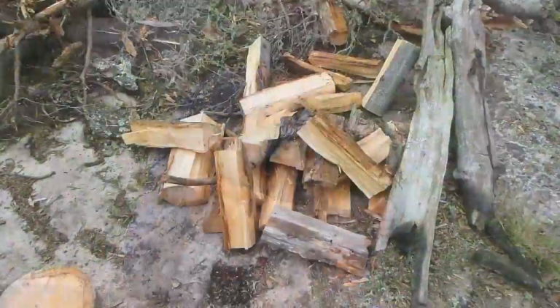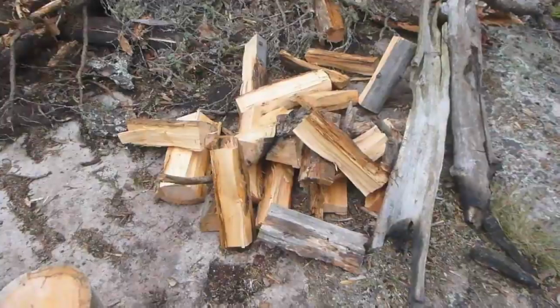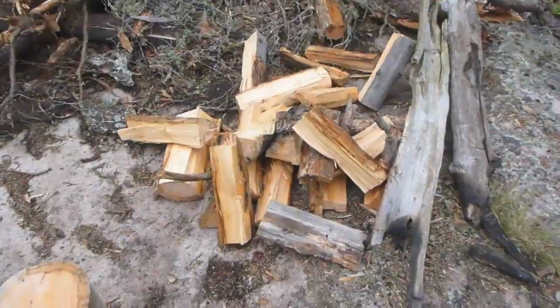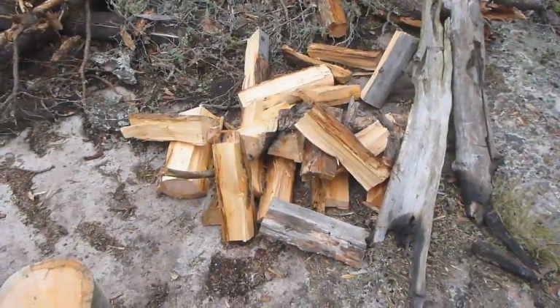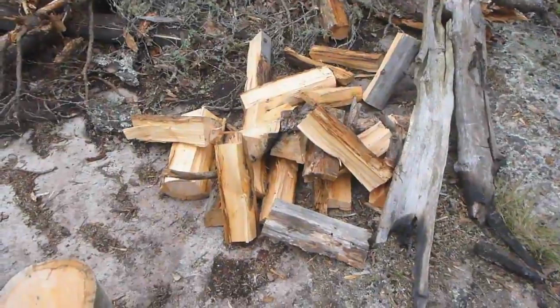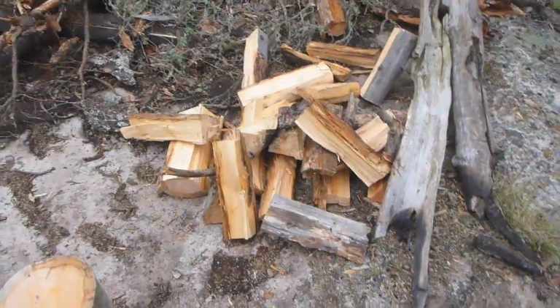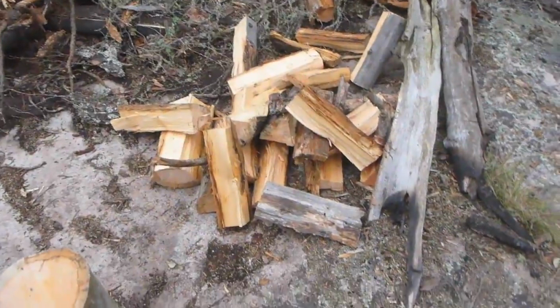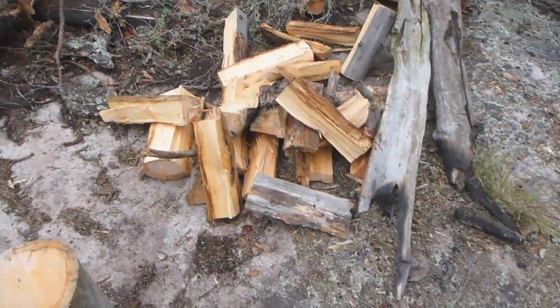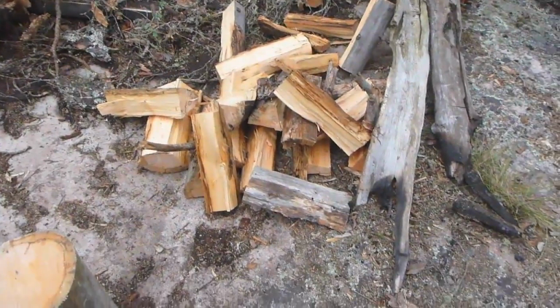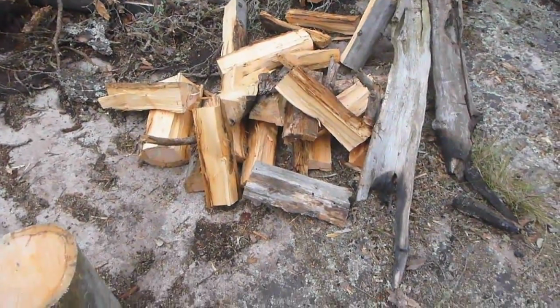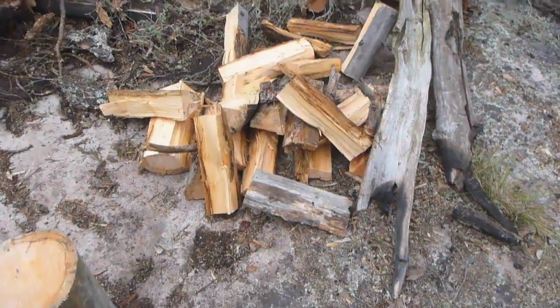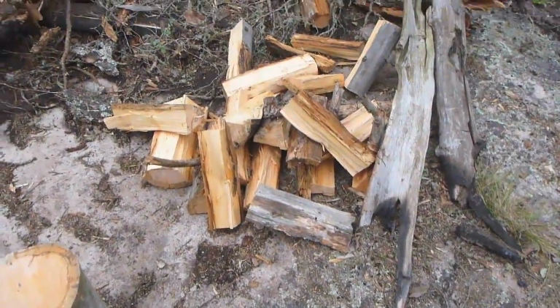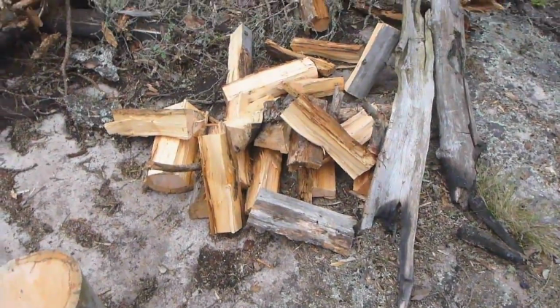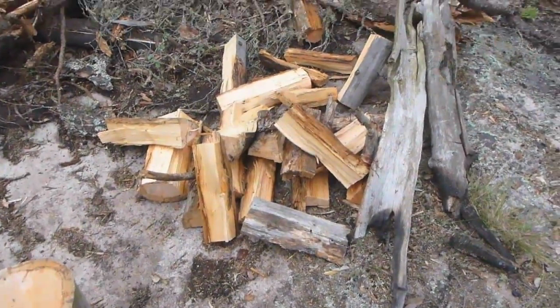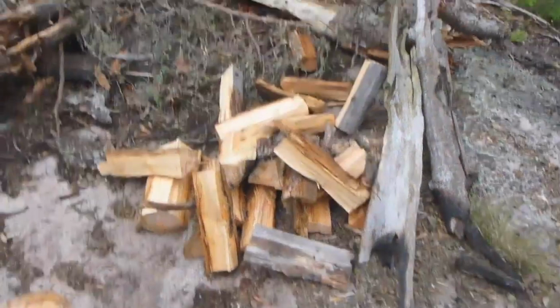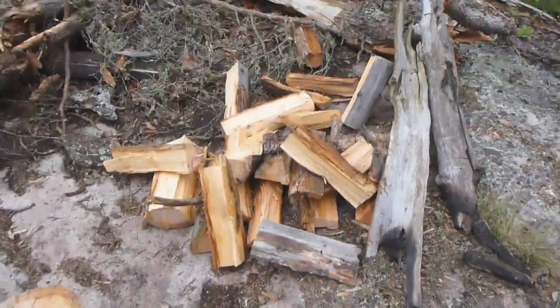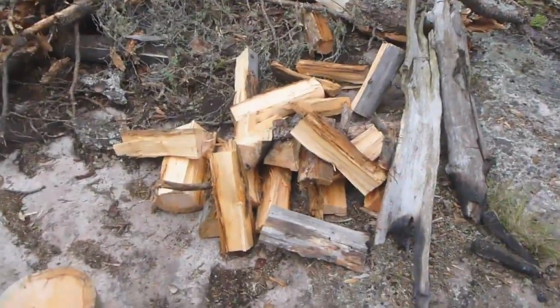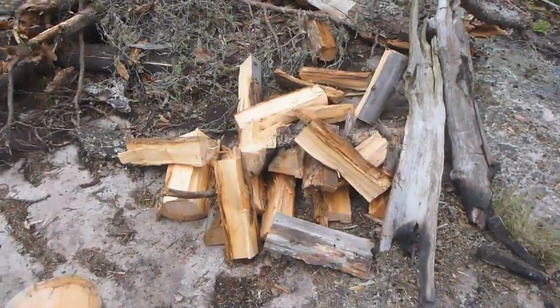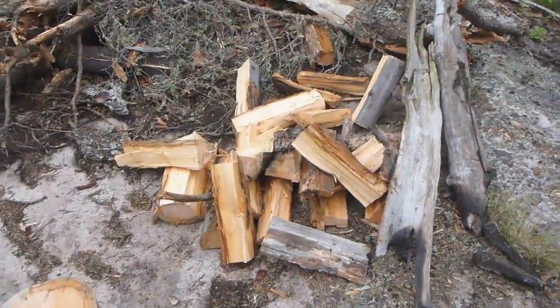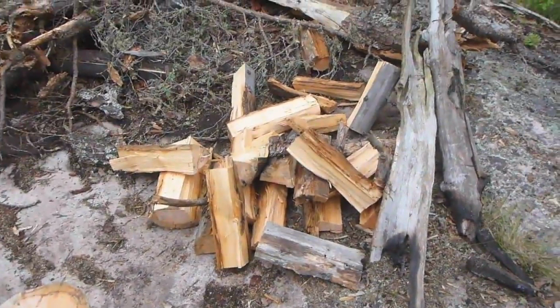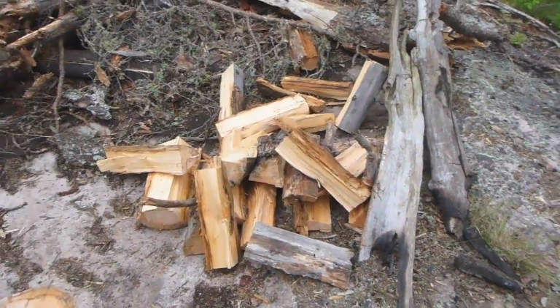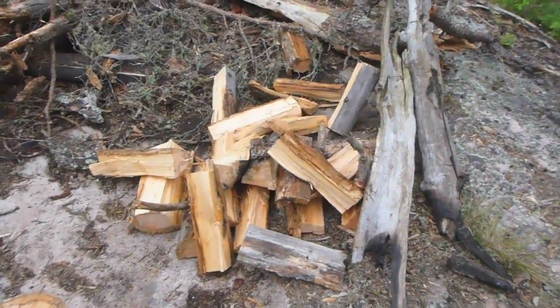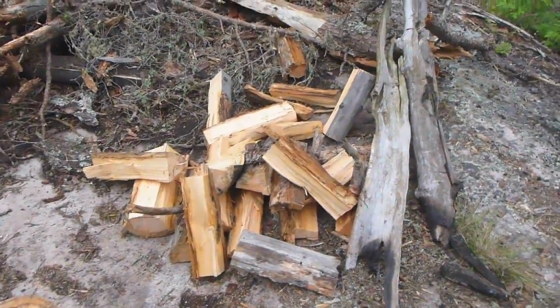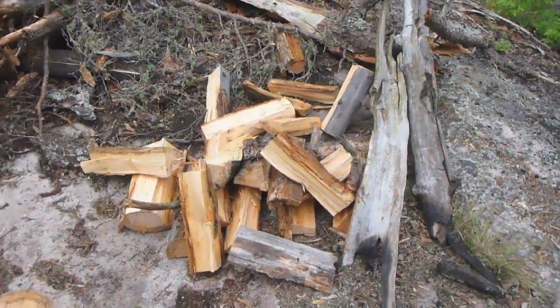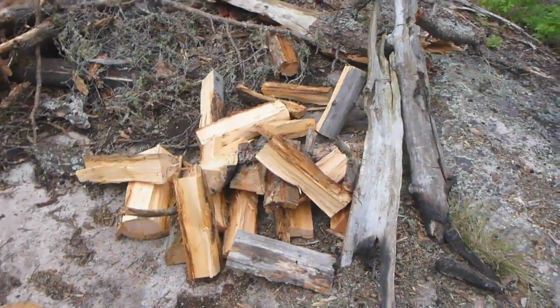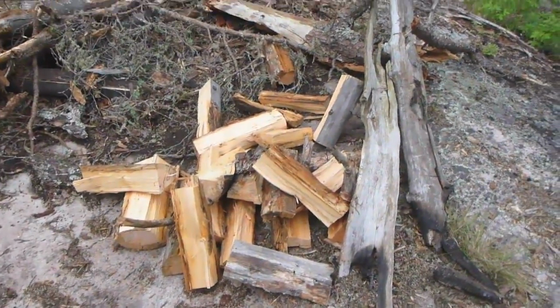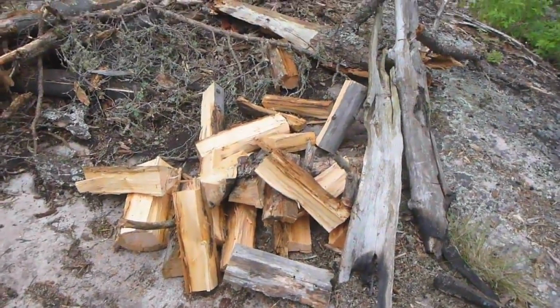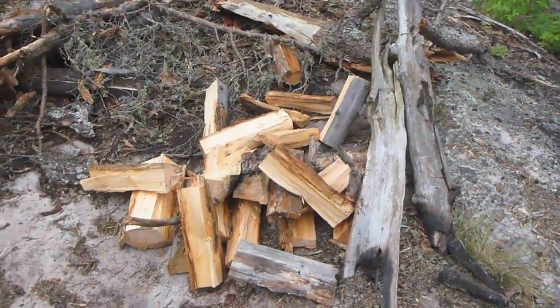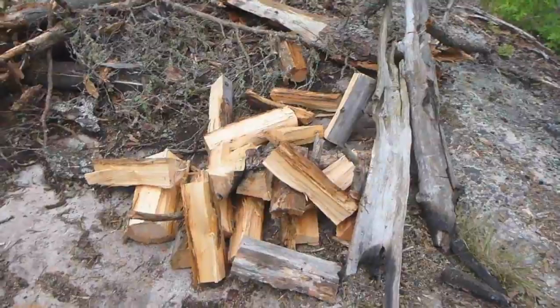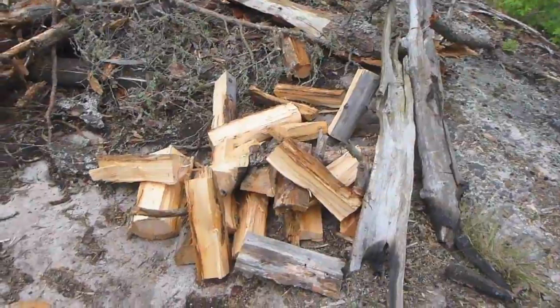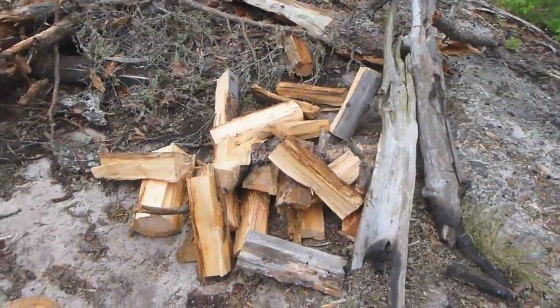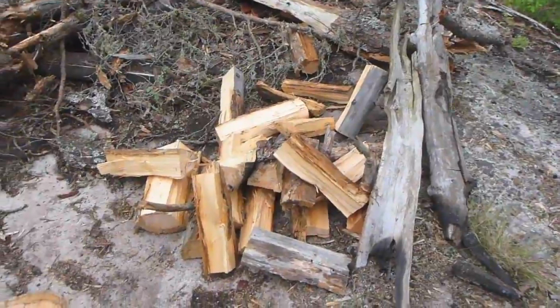About ten minutes of cutting and here's my pile of firewood. There's at least 15 or 20 logs there.